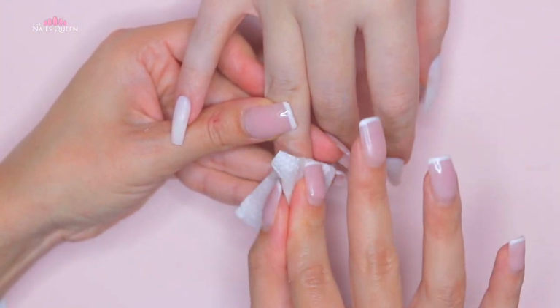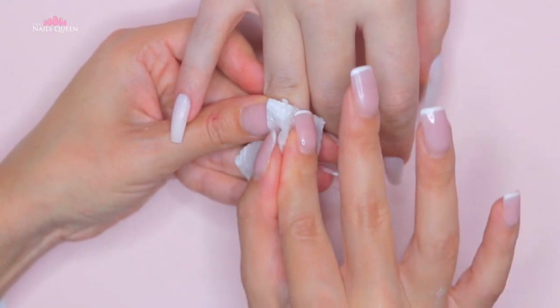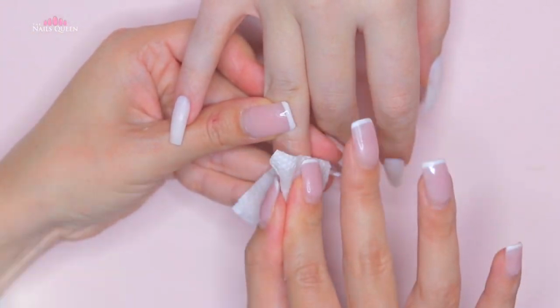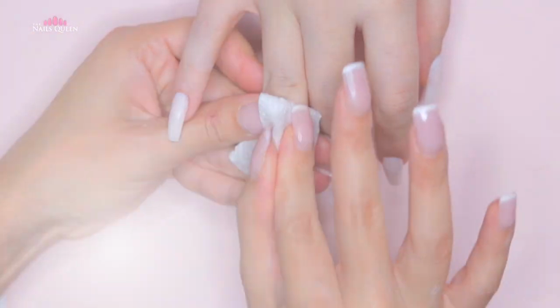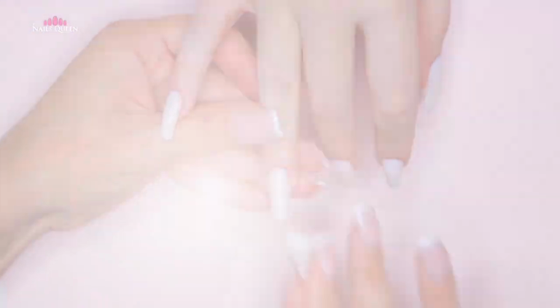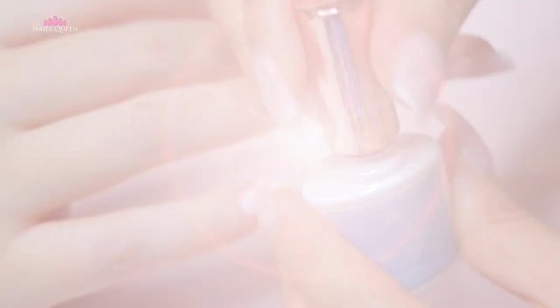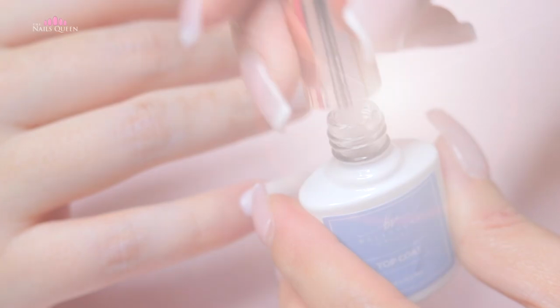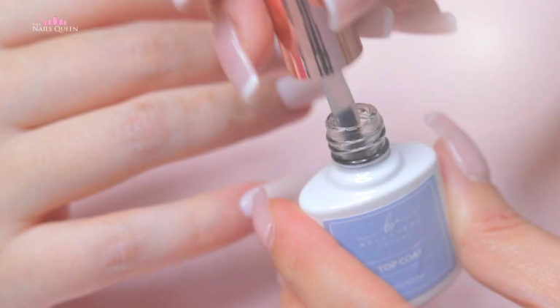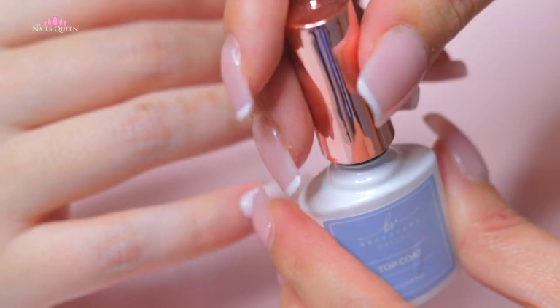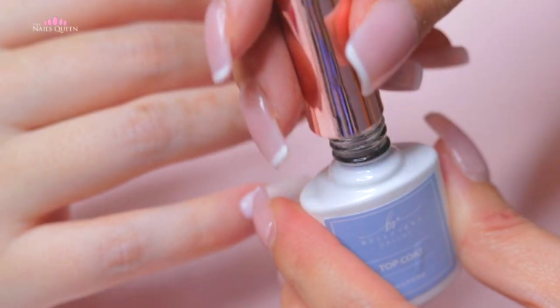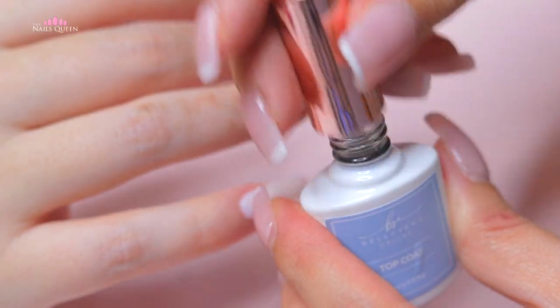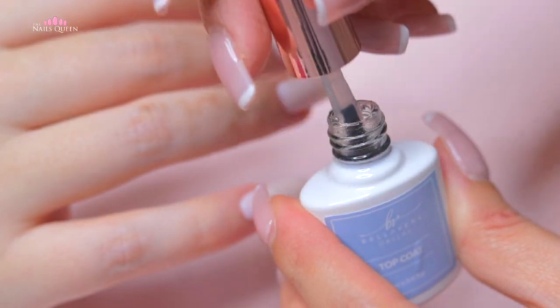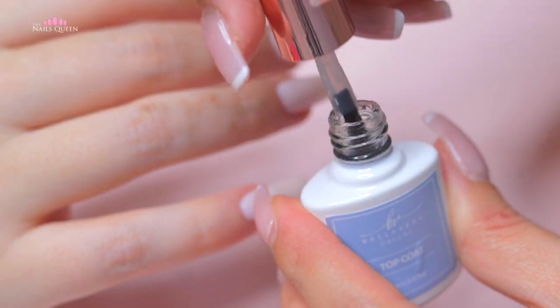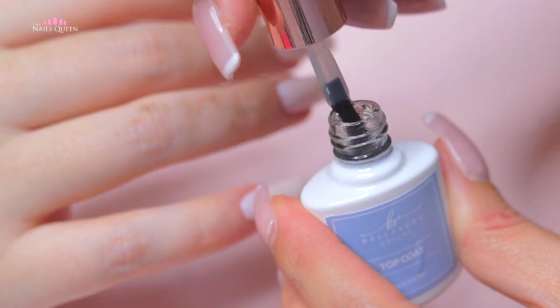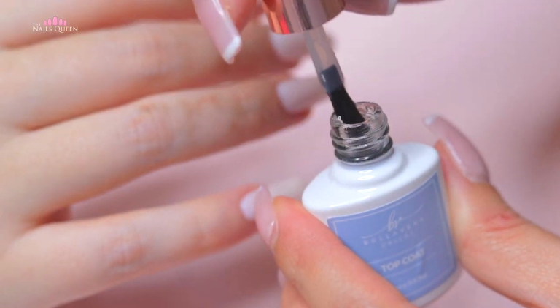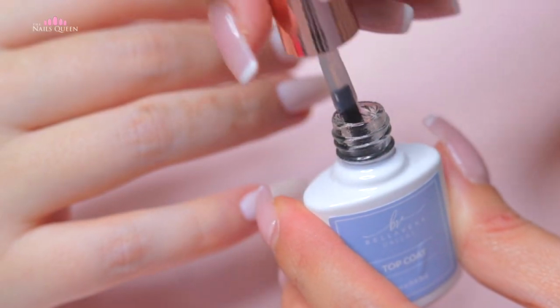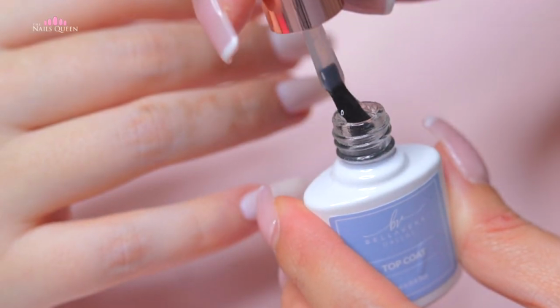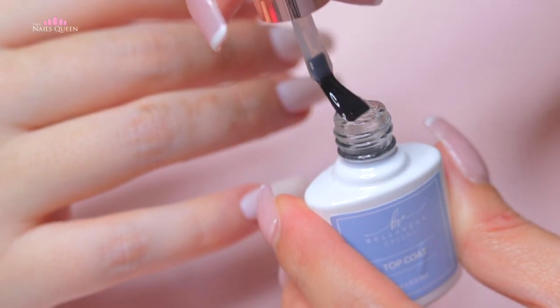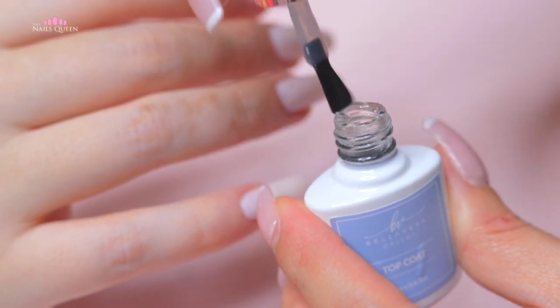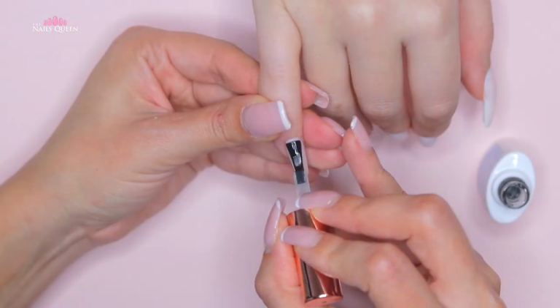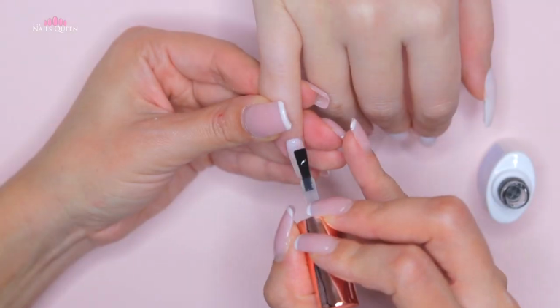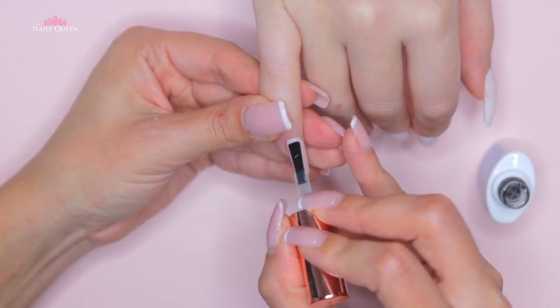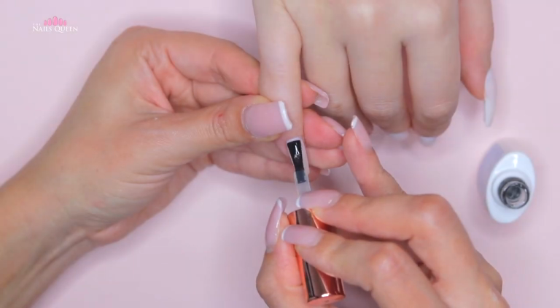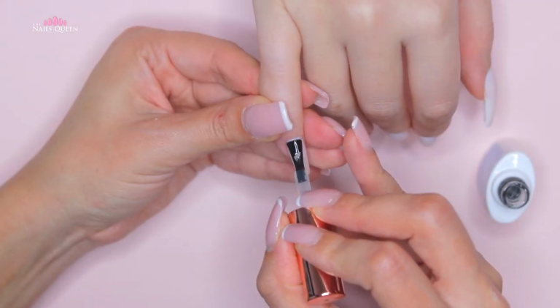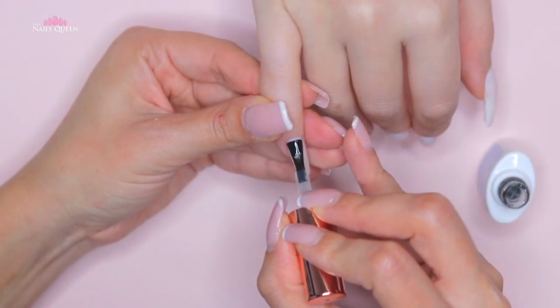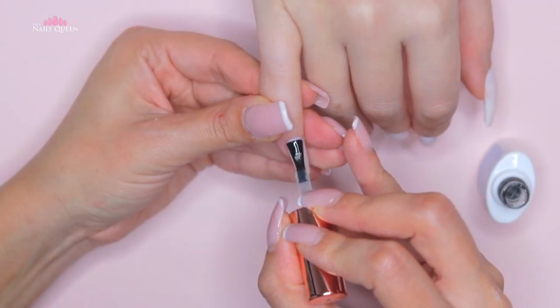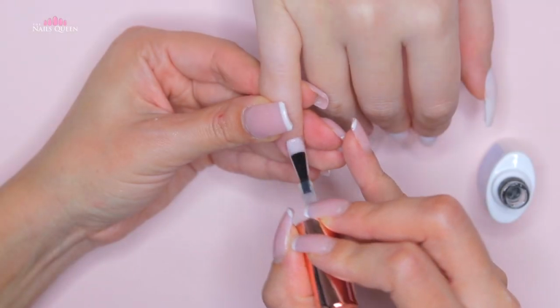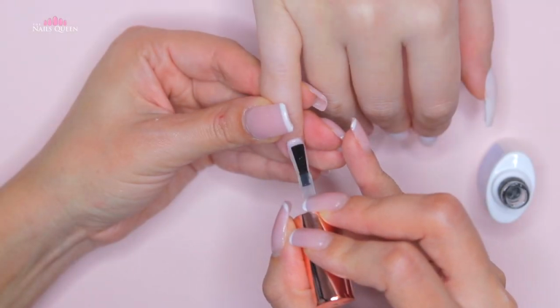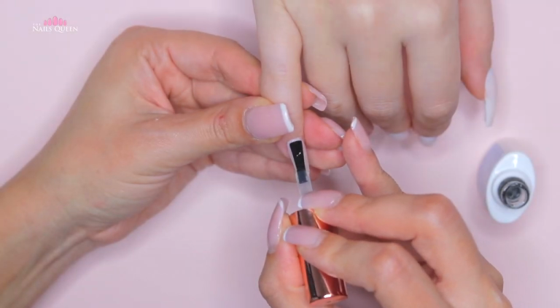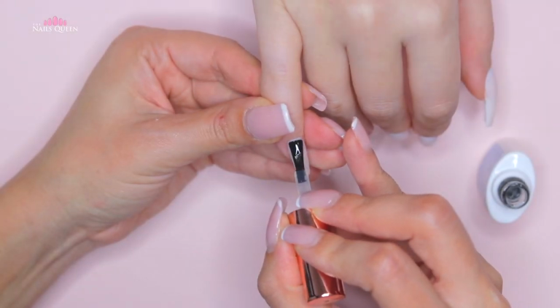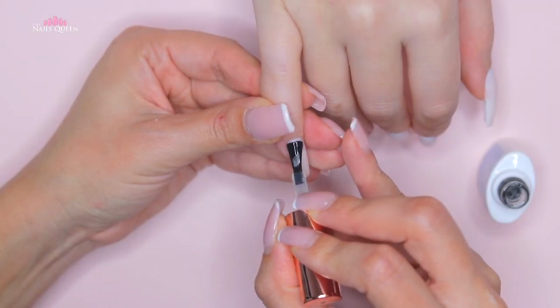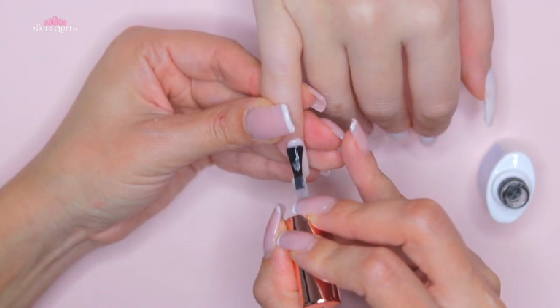After filing, we are going to apply a layer of gel top coat and cure it under the lamp.